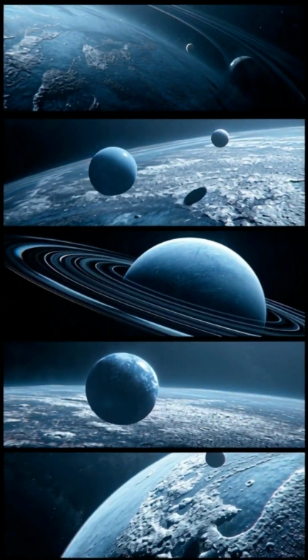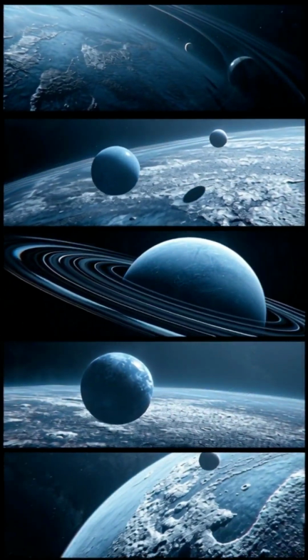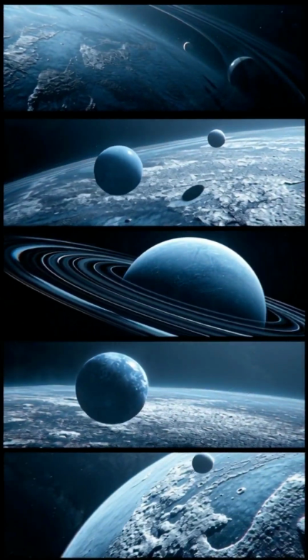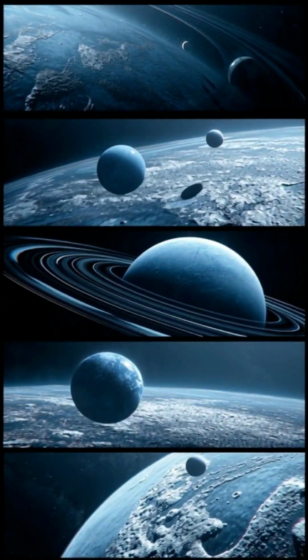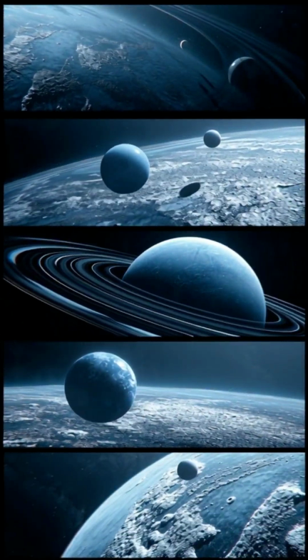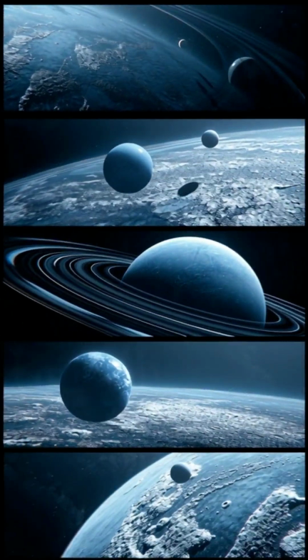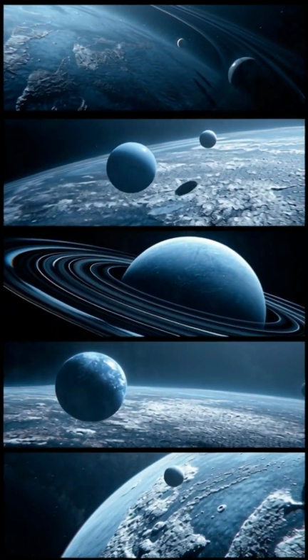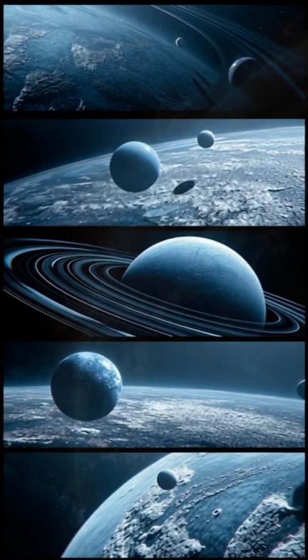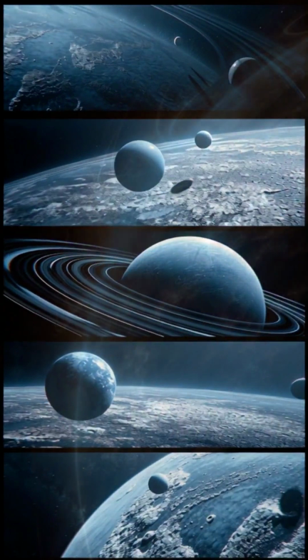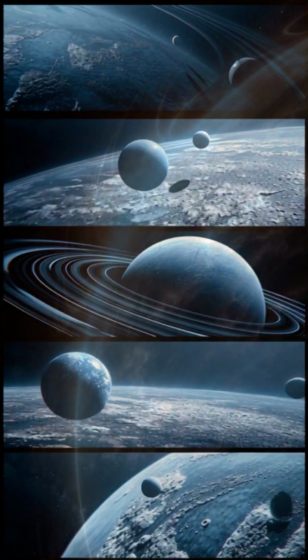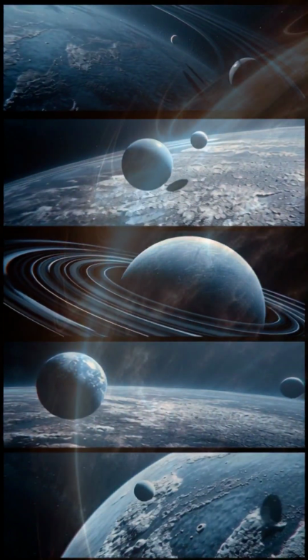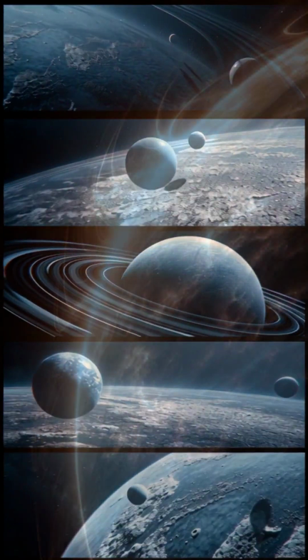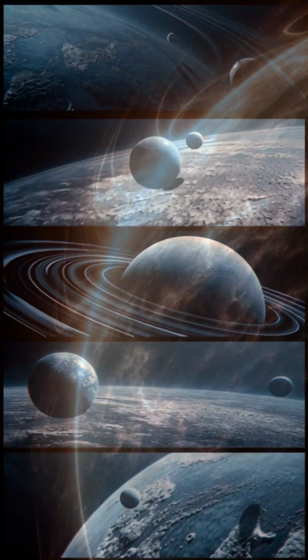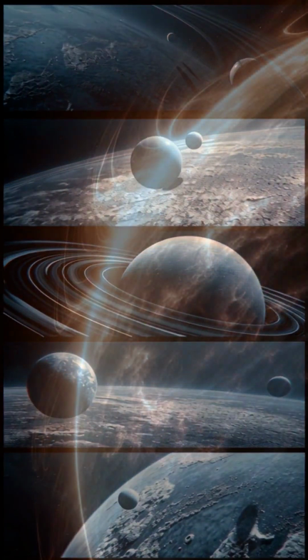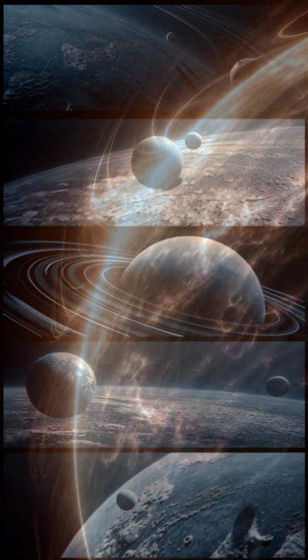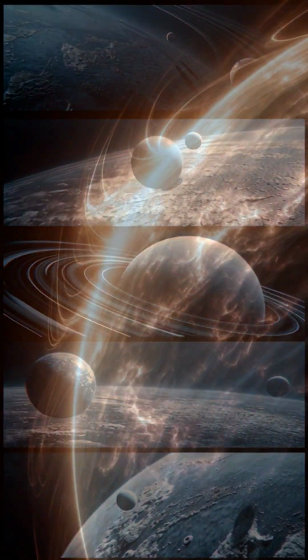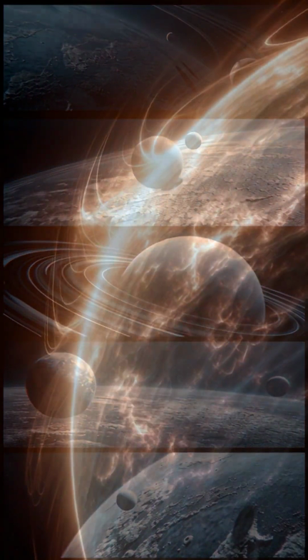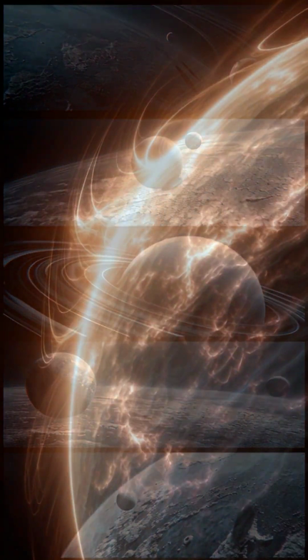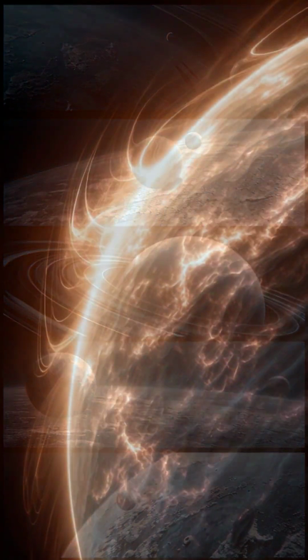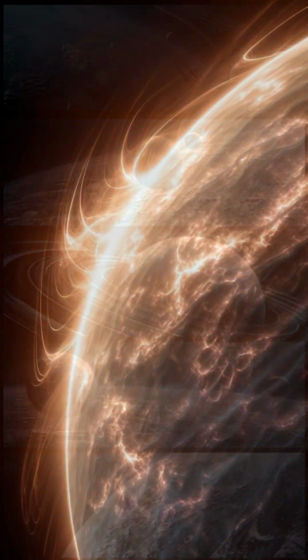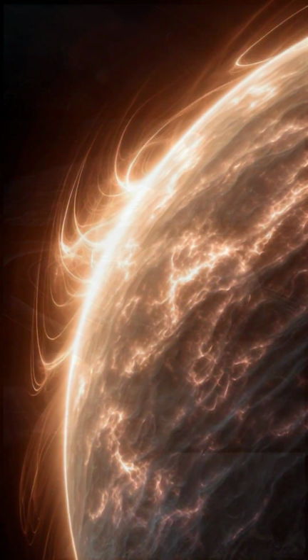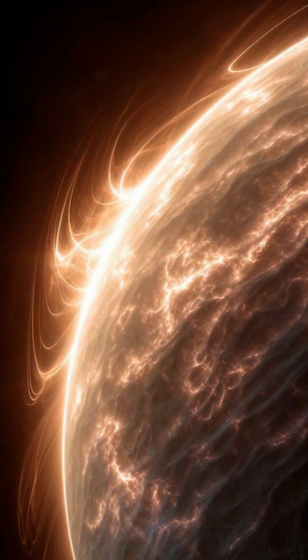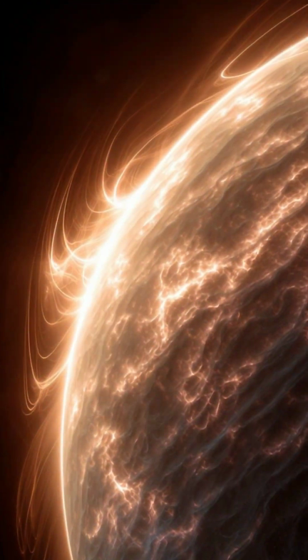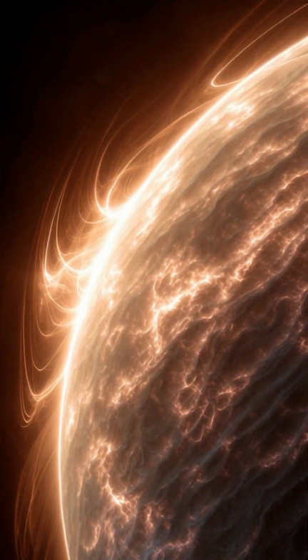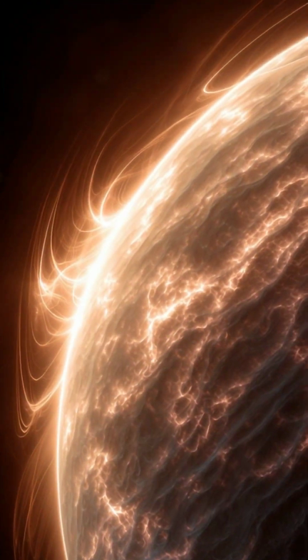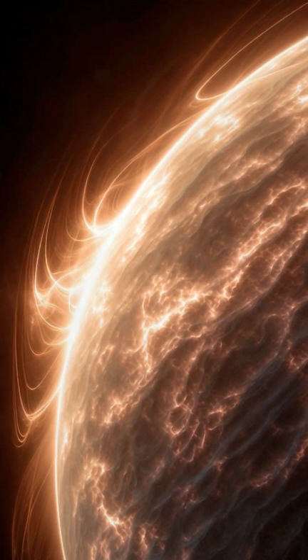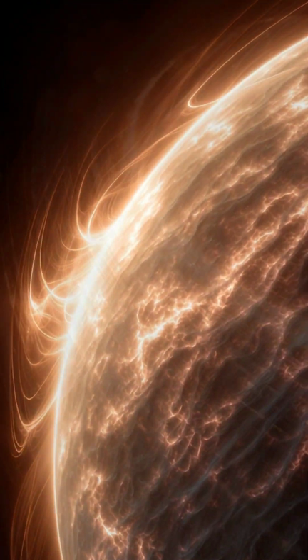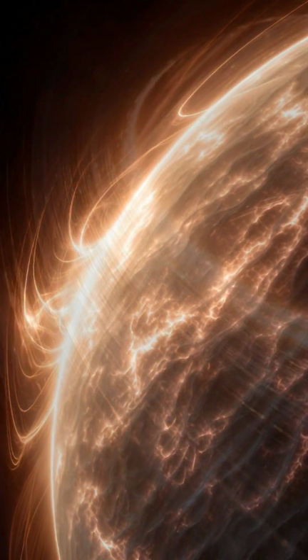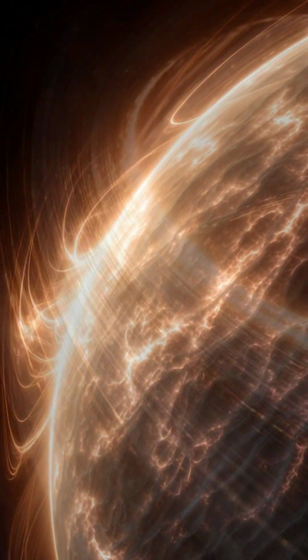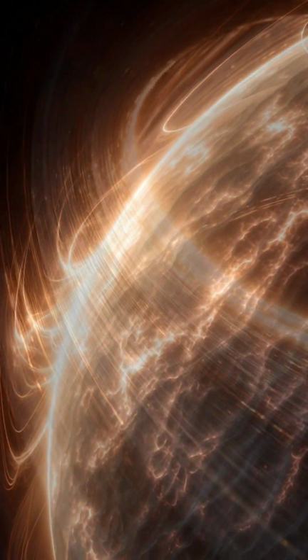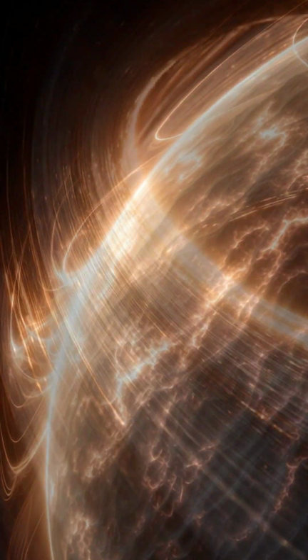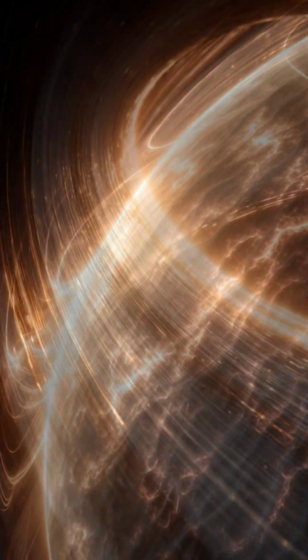Orbiting this distant planet is Triton, its largest moon, moving in a backward orbit, hinting that it was captured from the outer solar system.